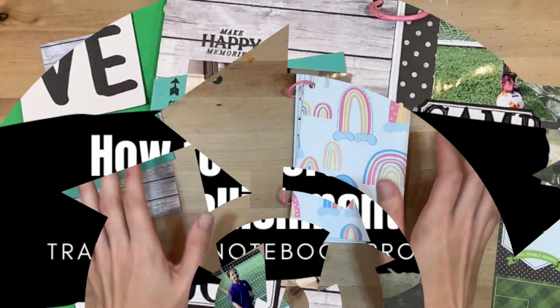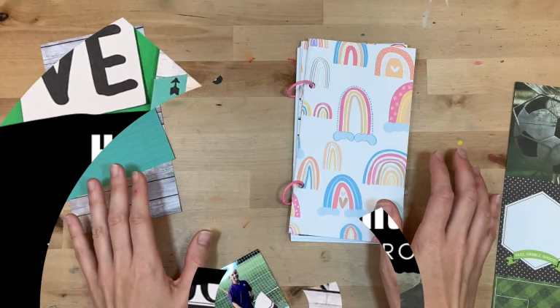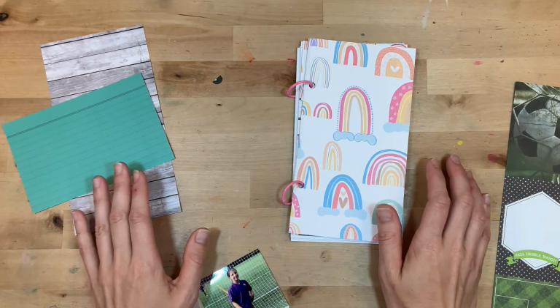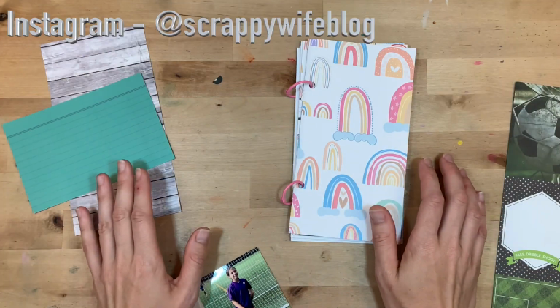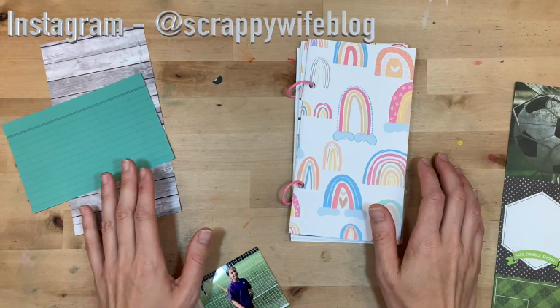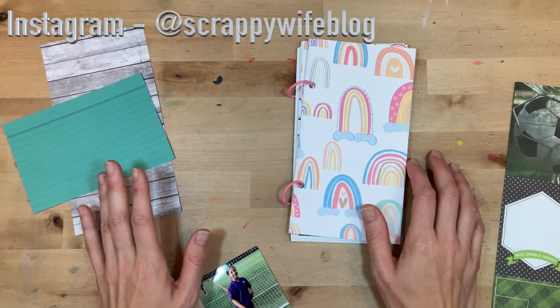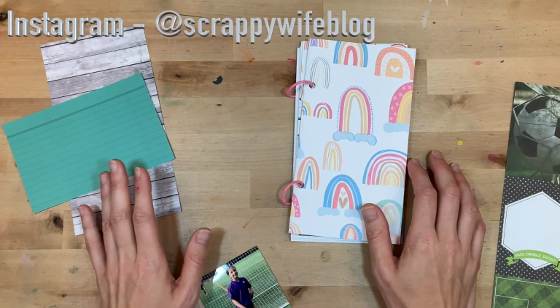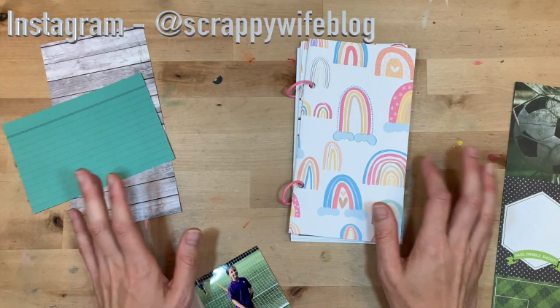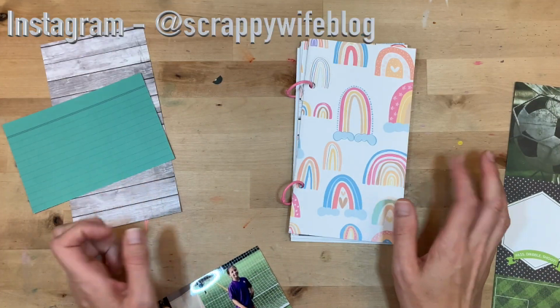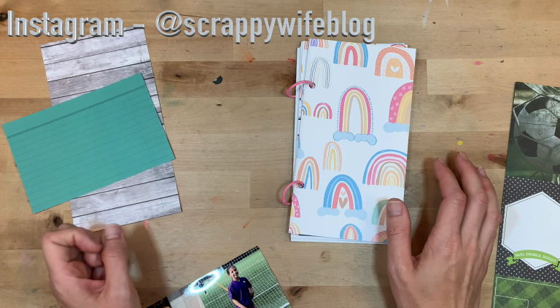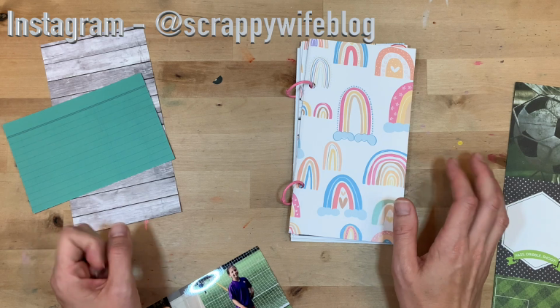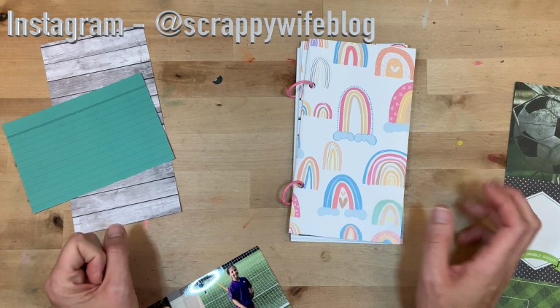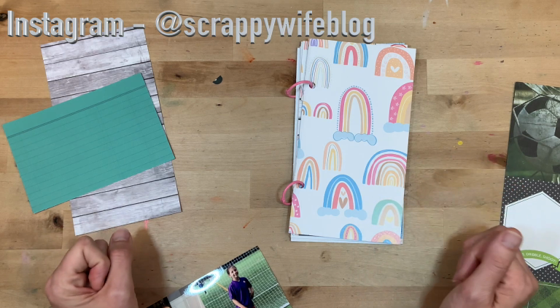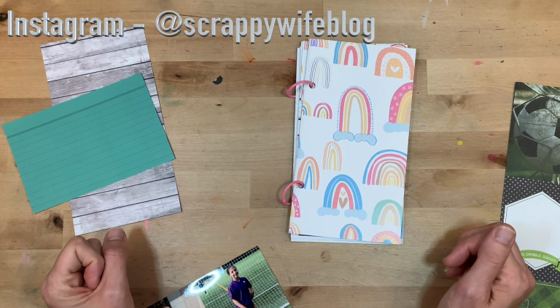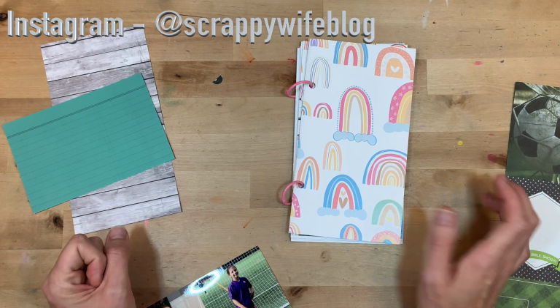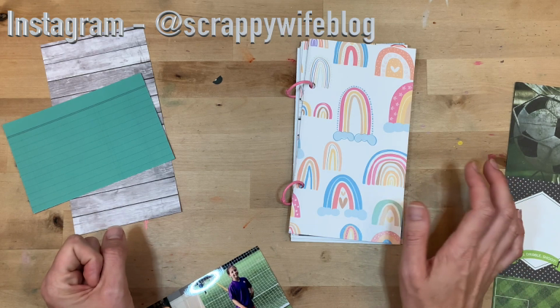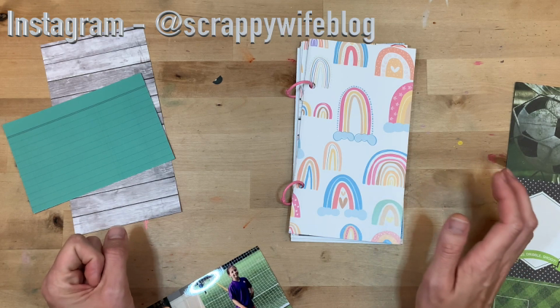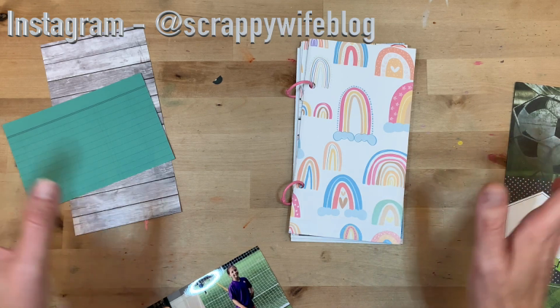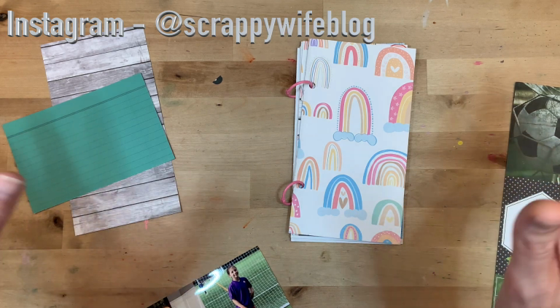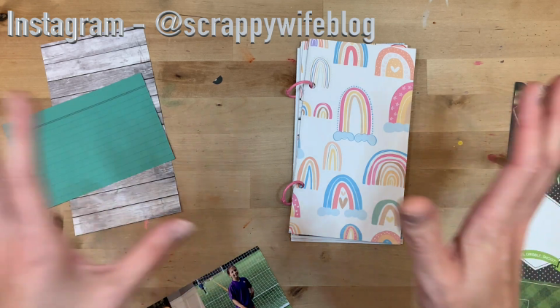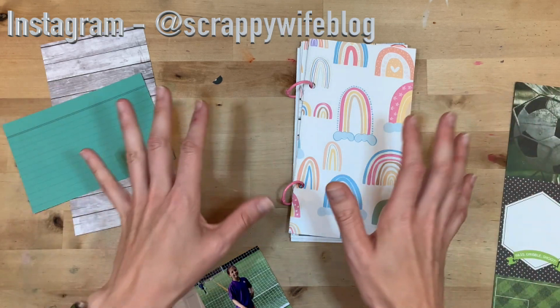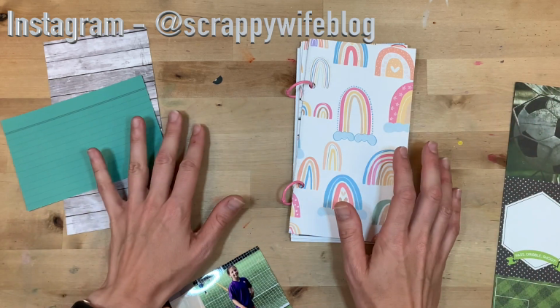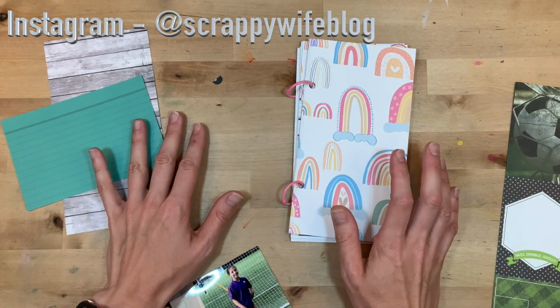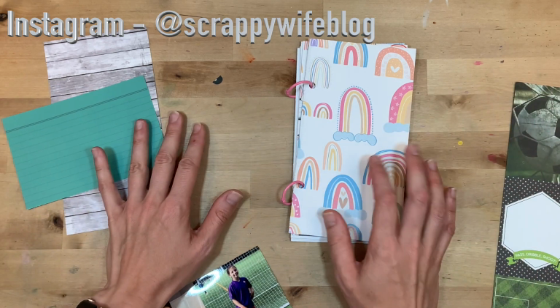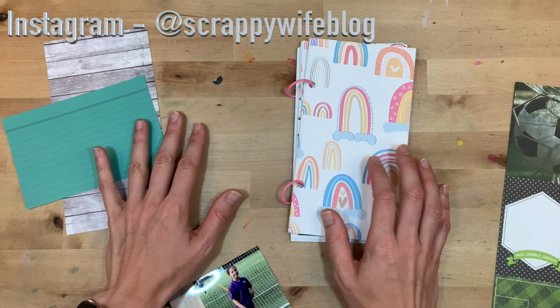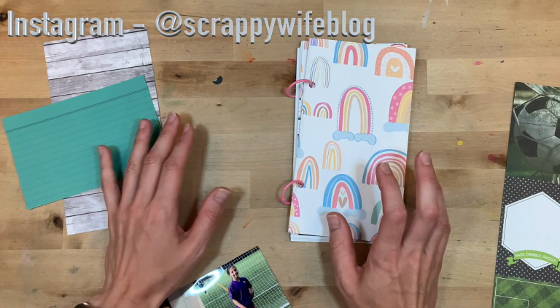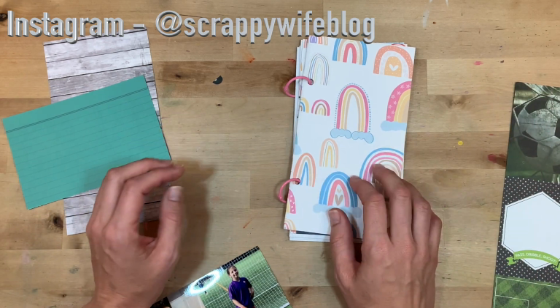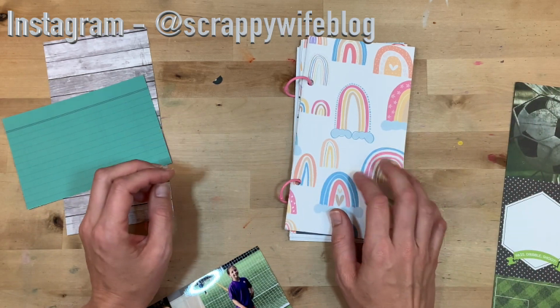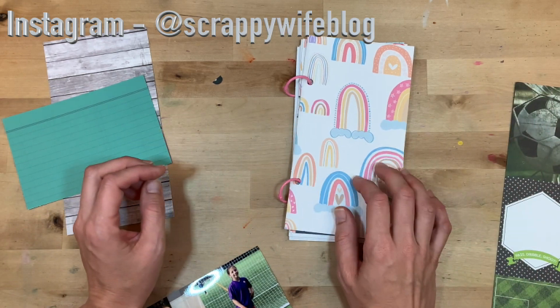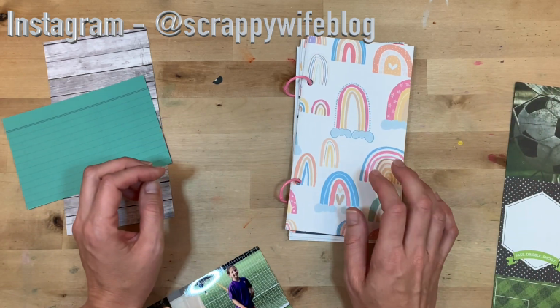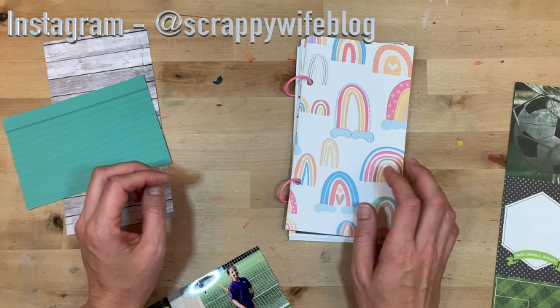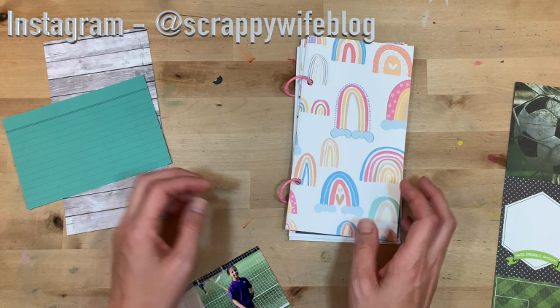Hey y'all, I'm Elisa, the scrappy wife behind scrappywife.com and today I have a traveler's notebook process video for you.